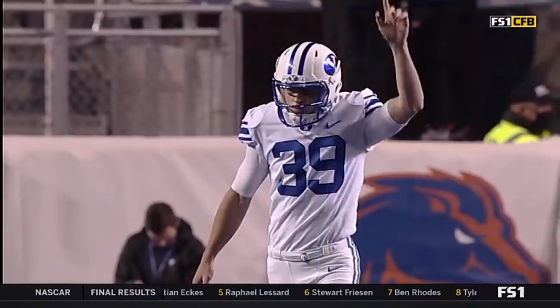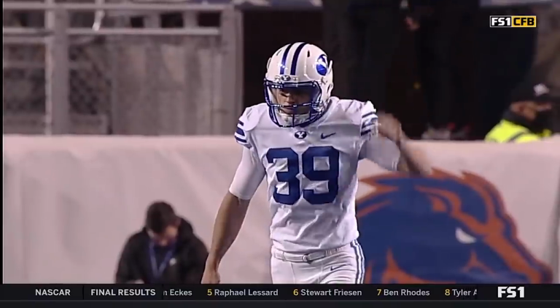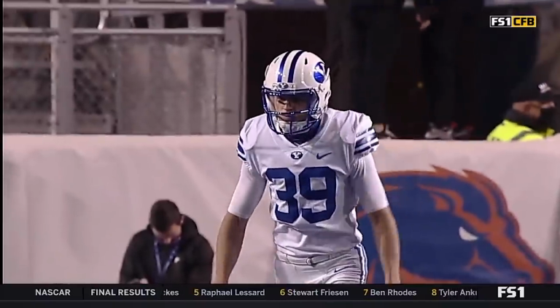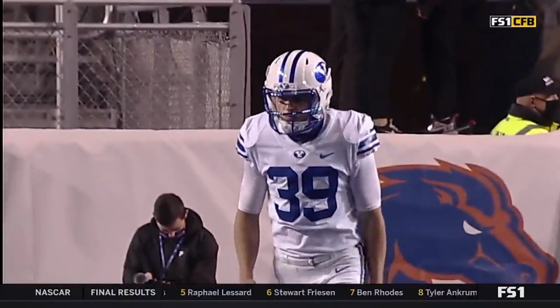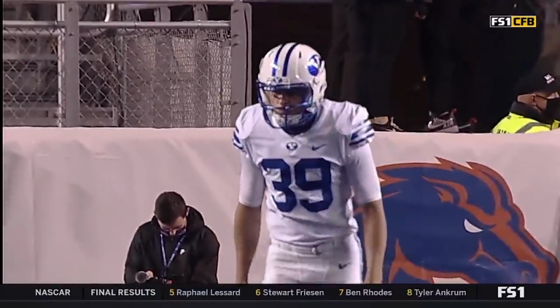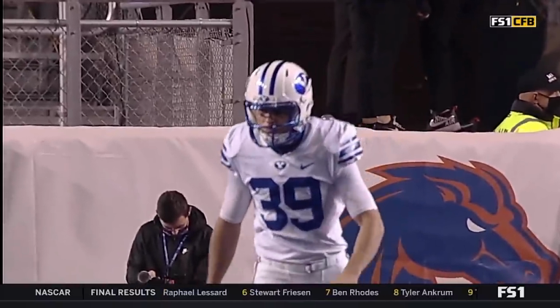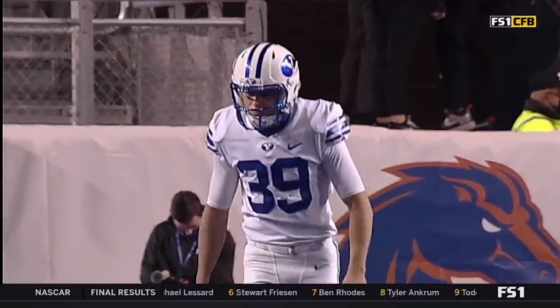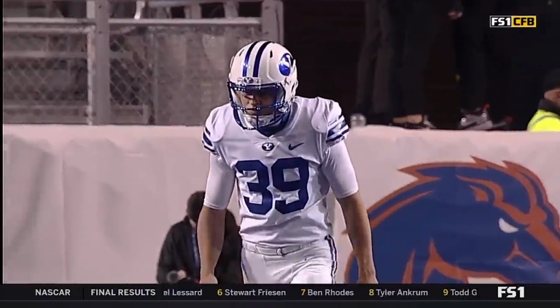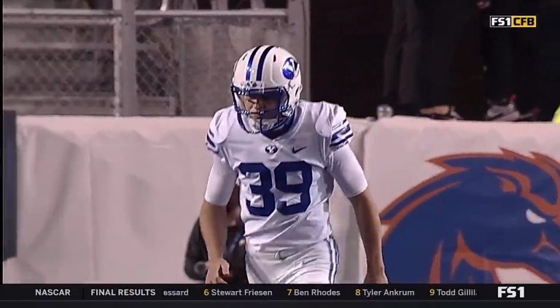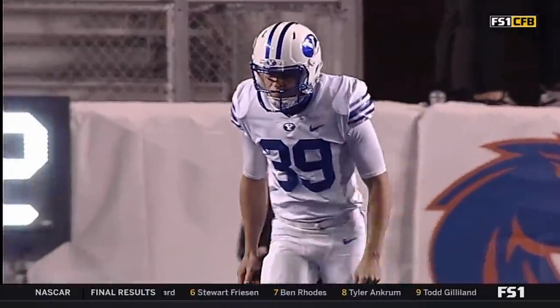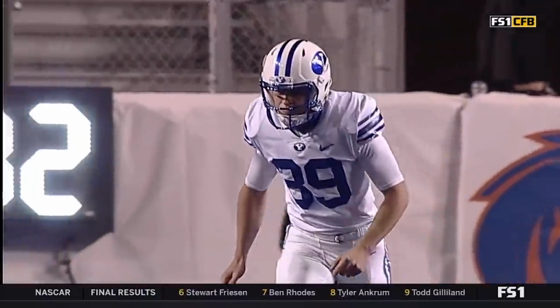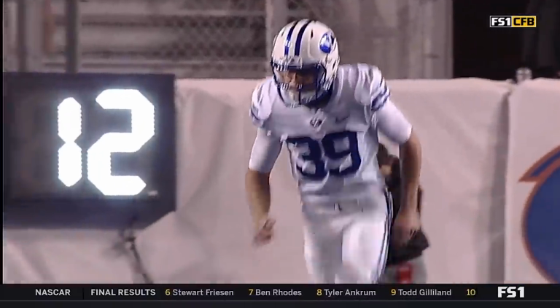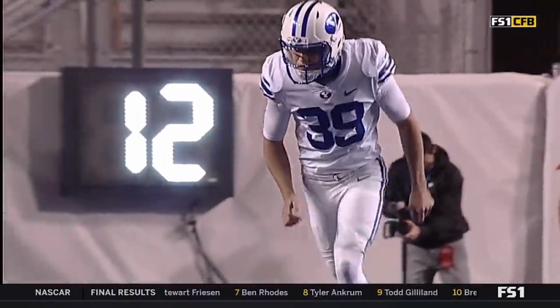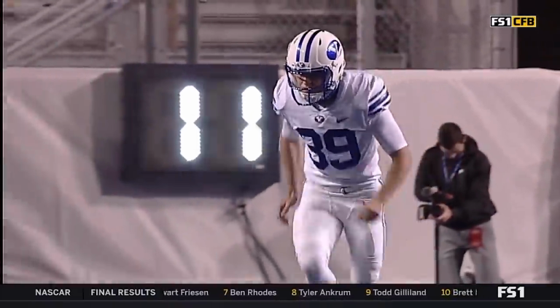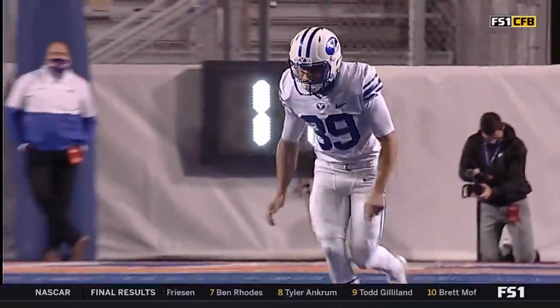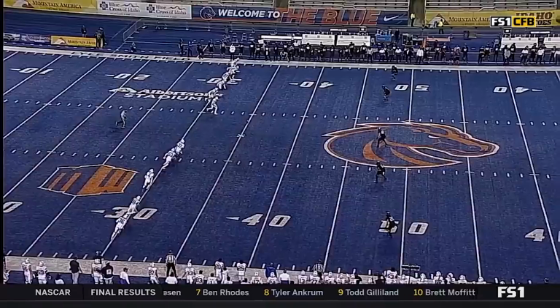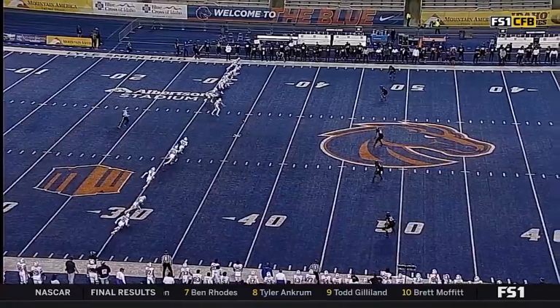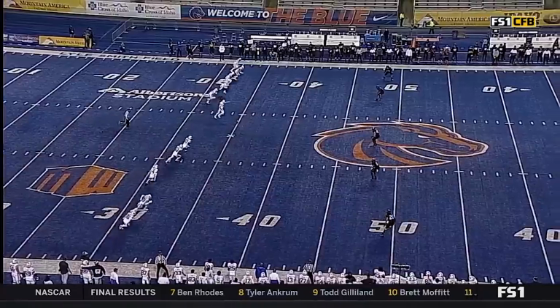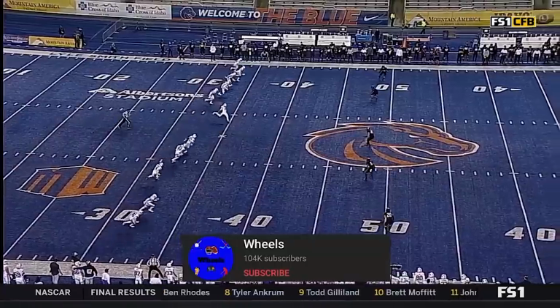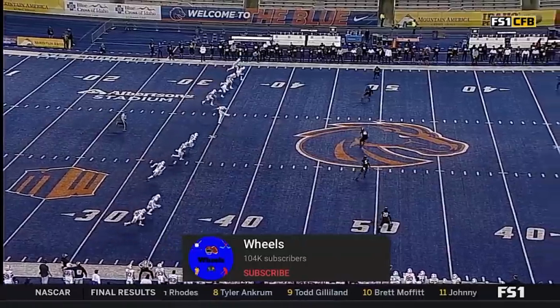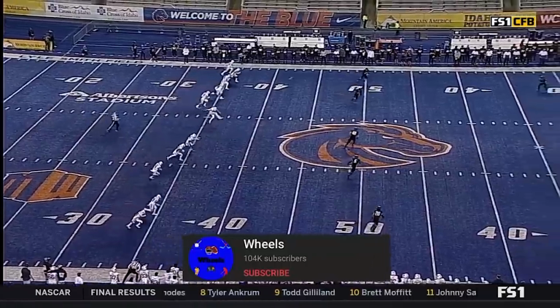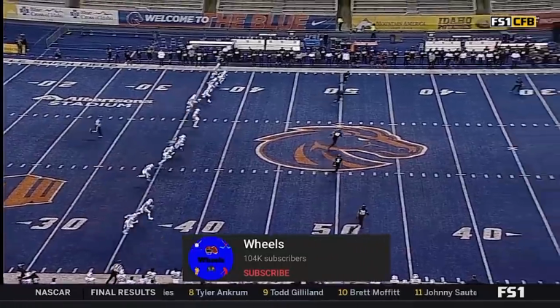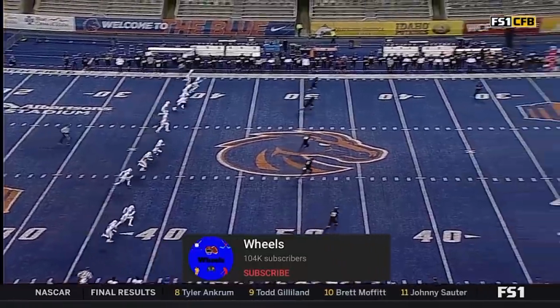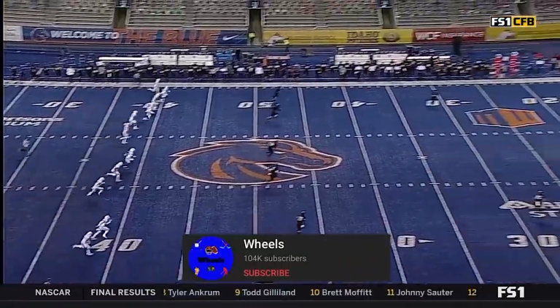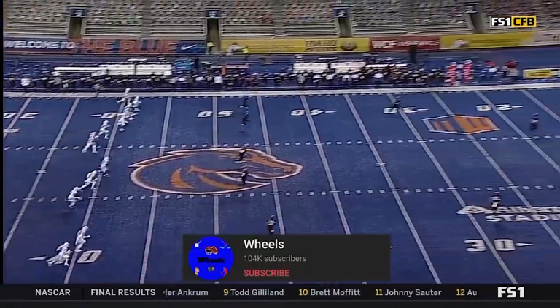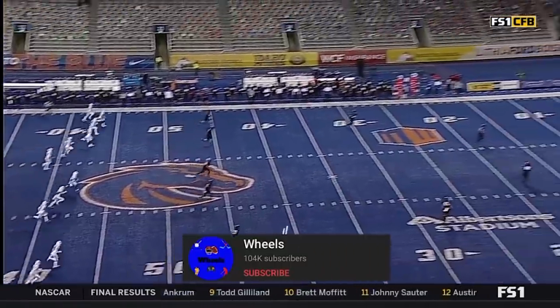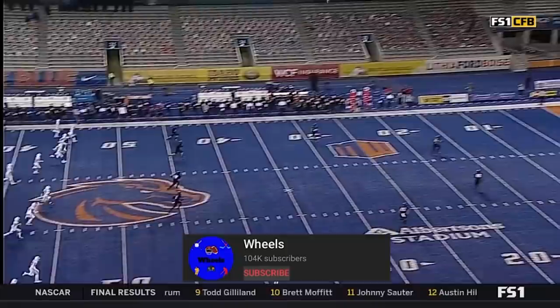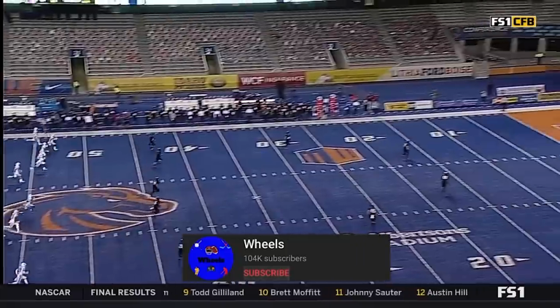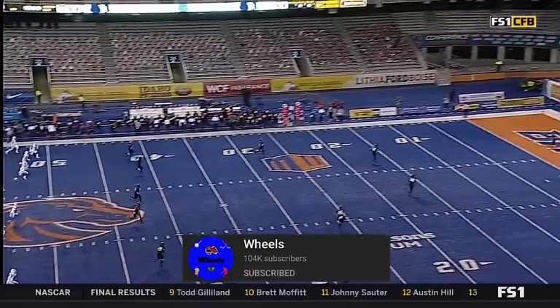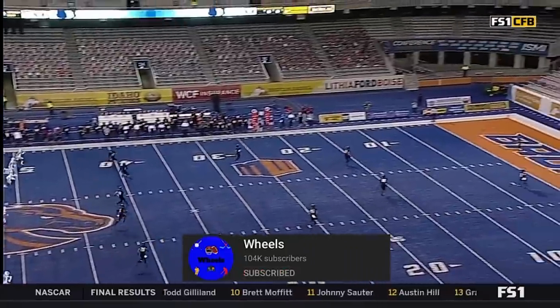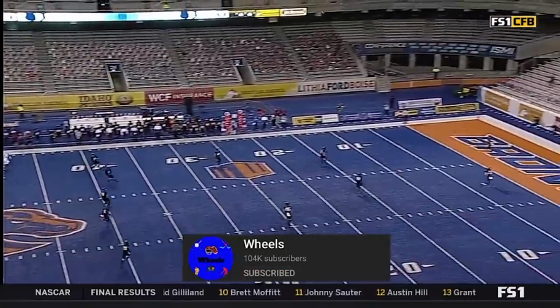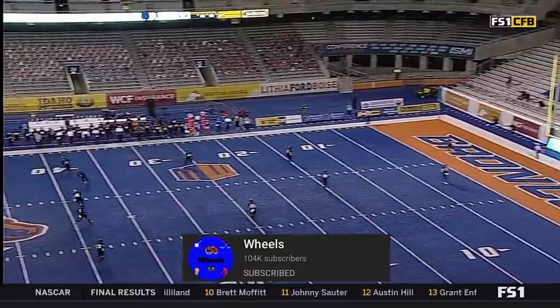Boise State — for BYU rather — gets hit to kick it away, and we're off on the blue.